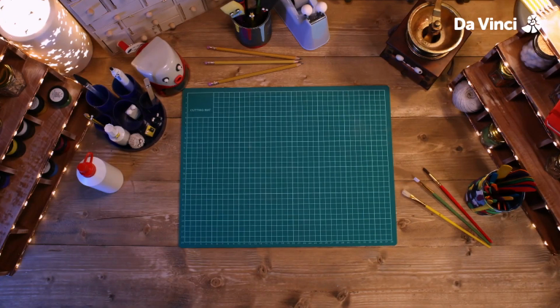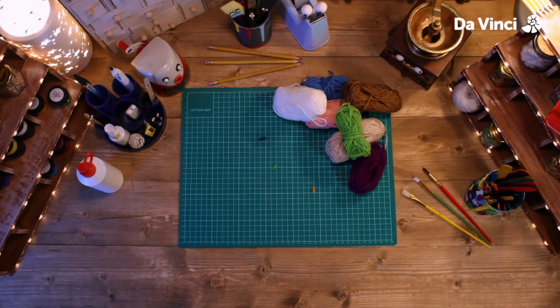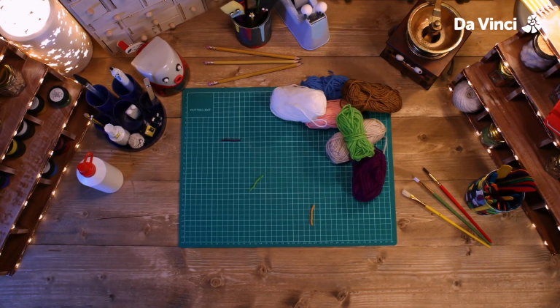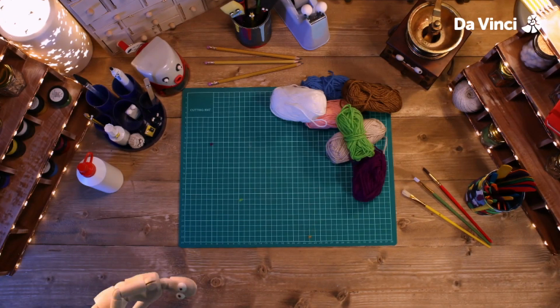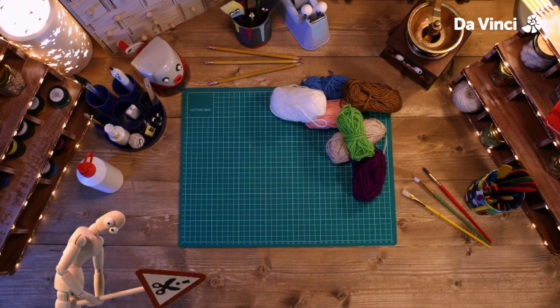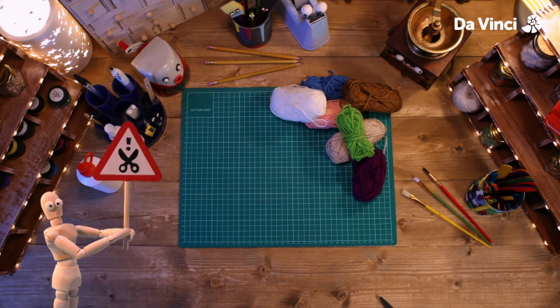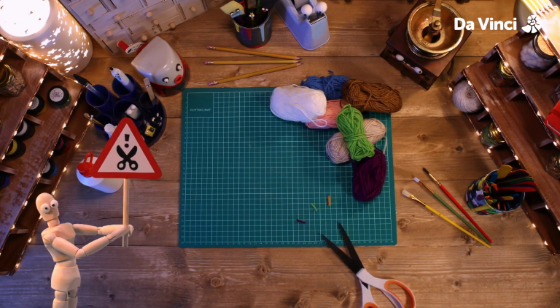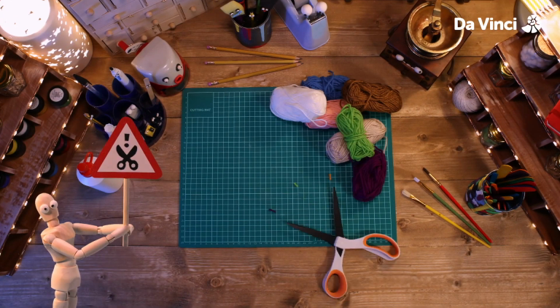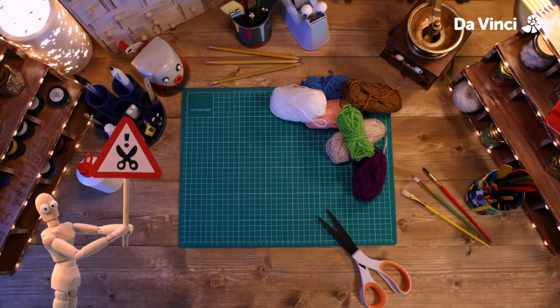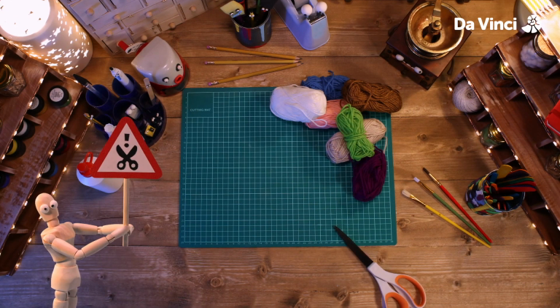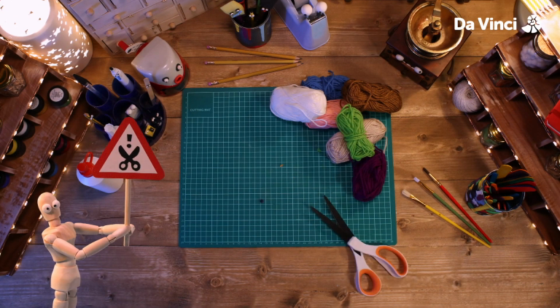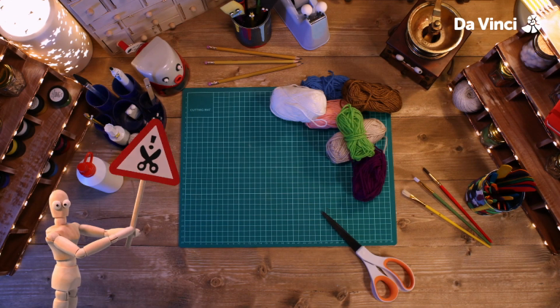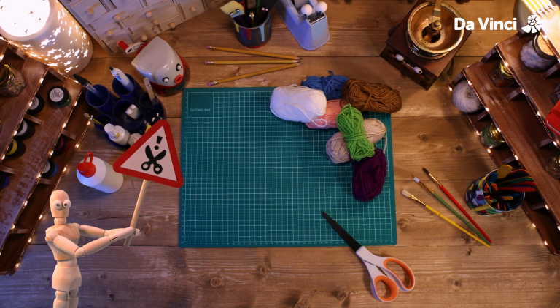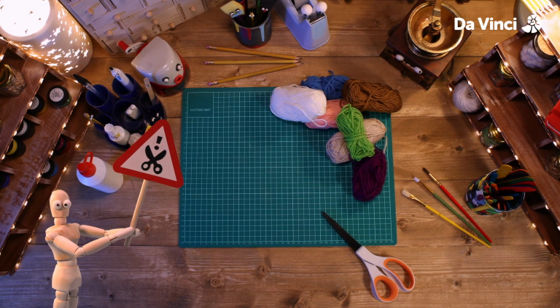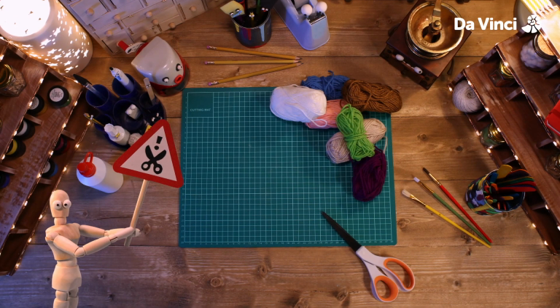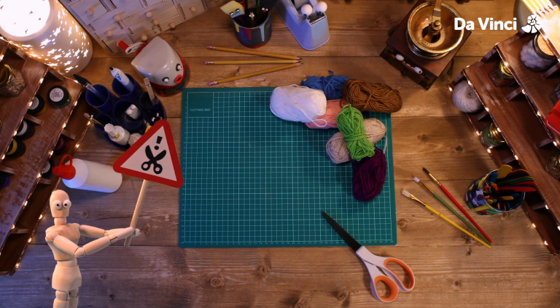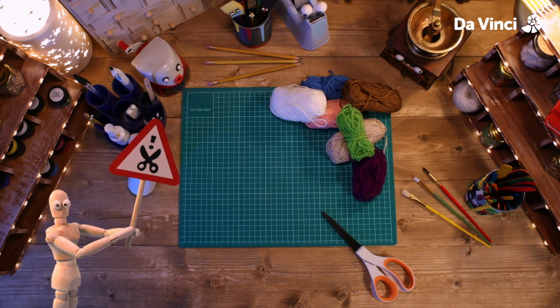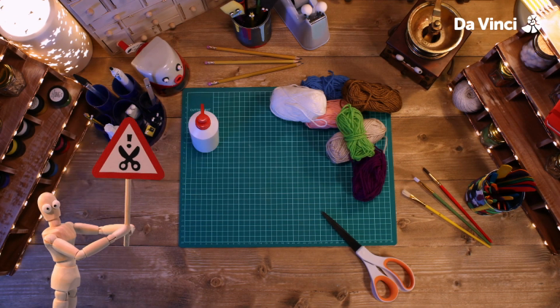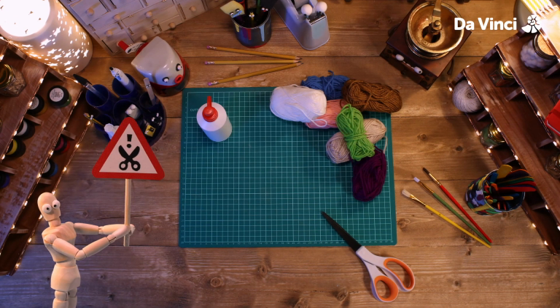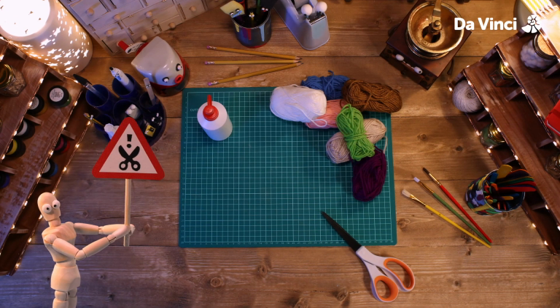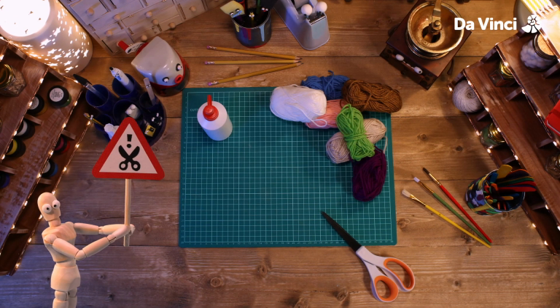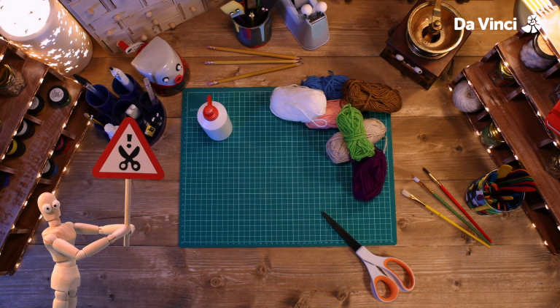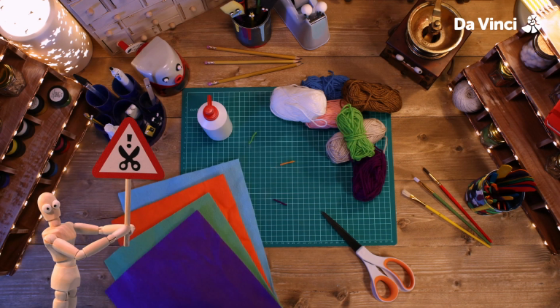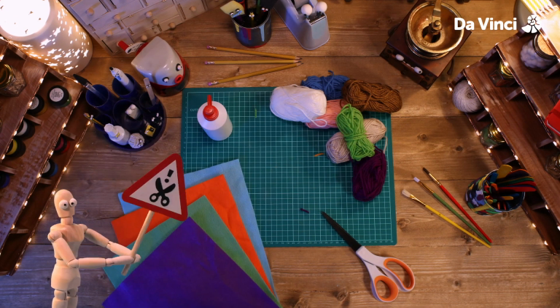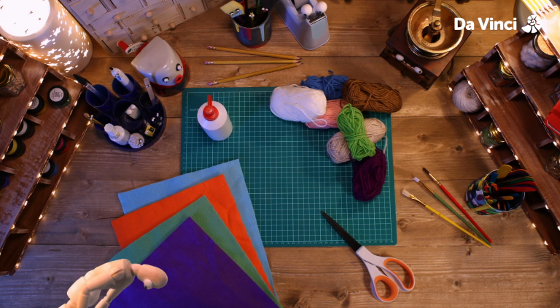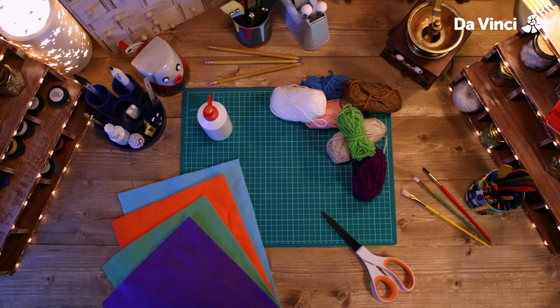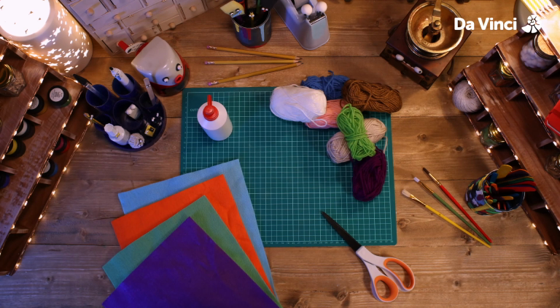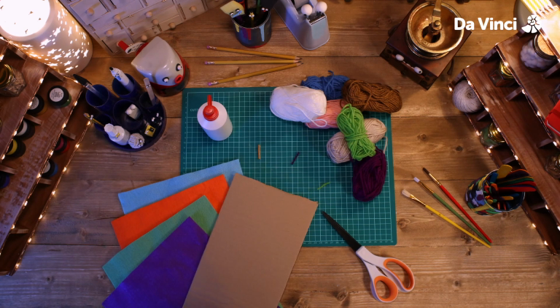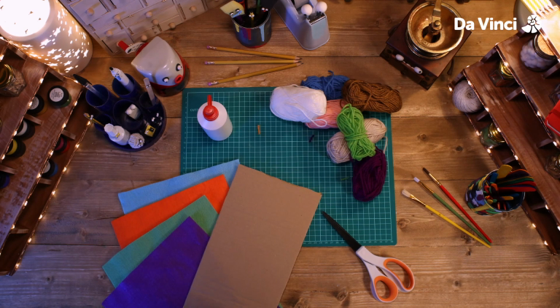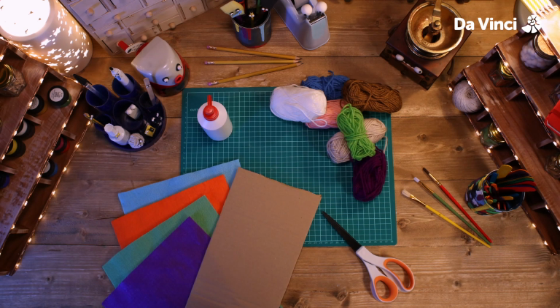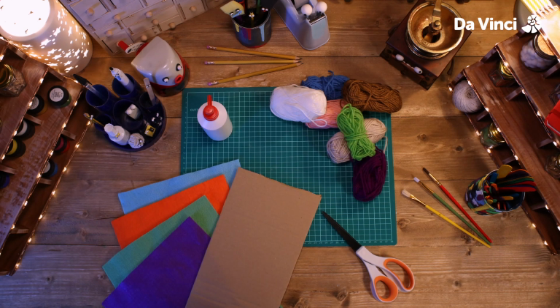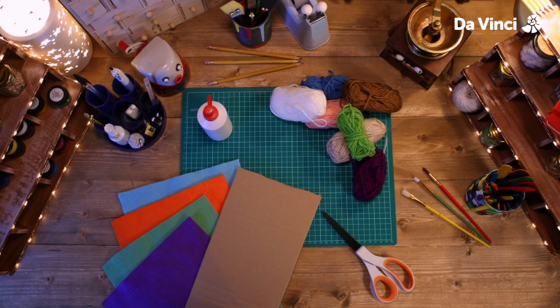You'll need some wool, some scissors, some glue, some colored felt, and some card.